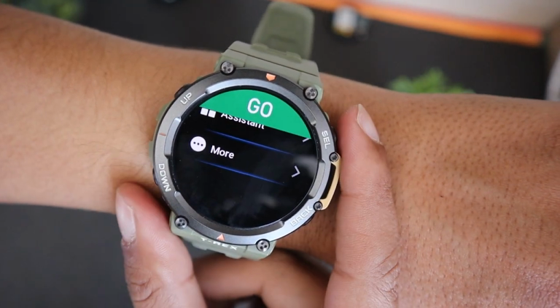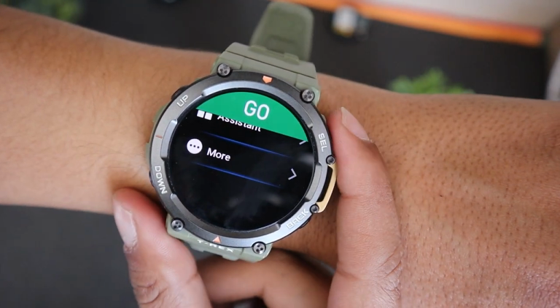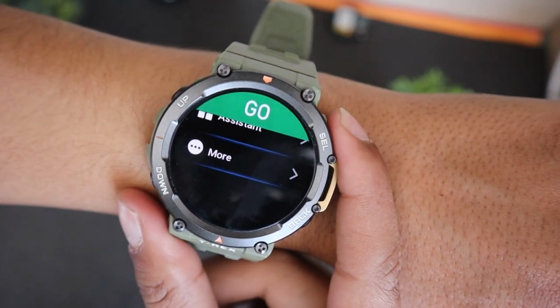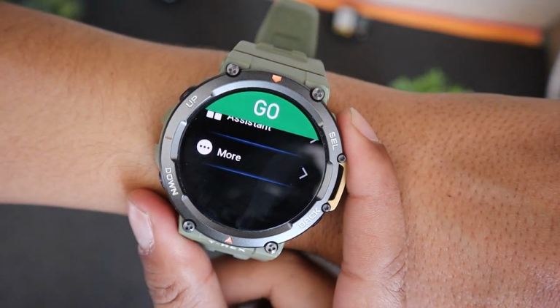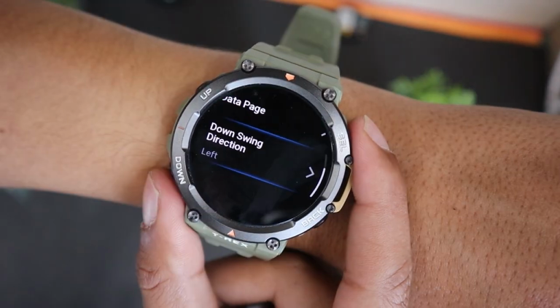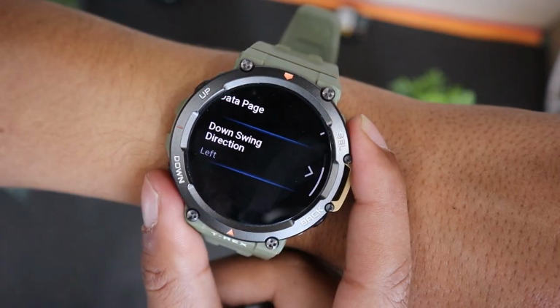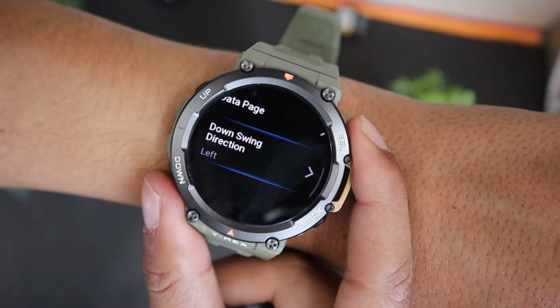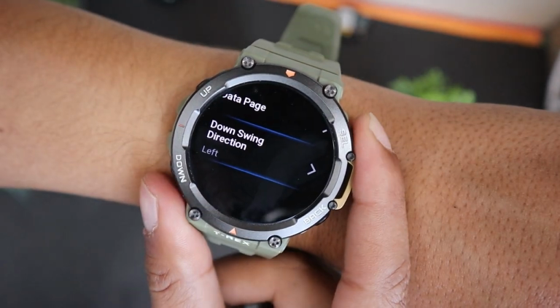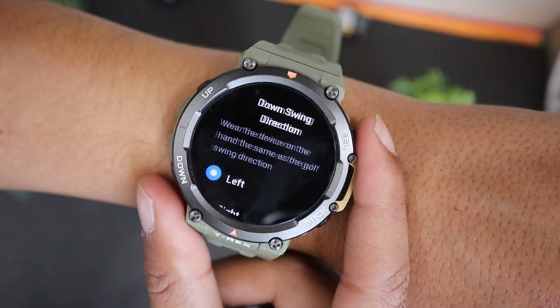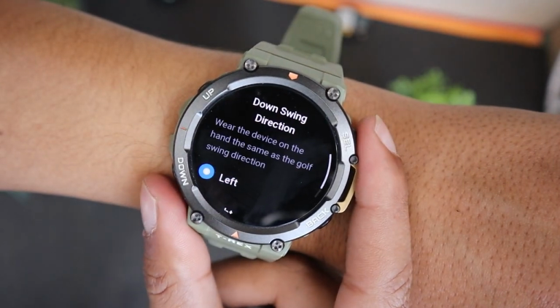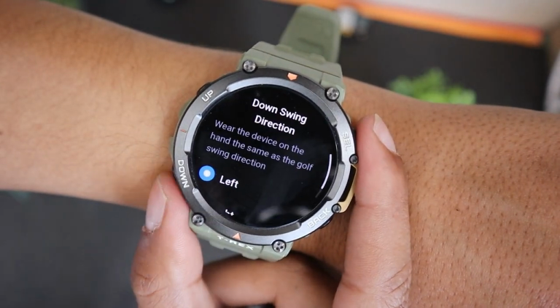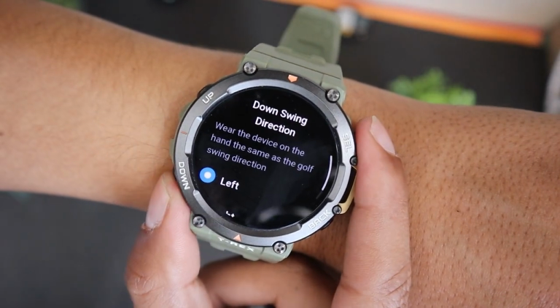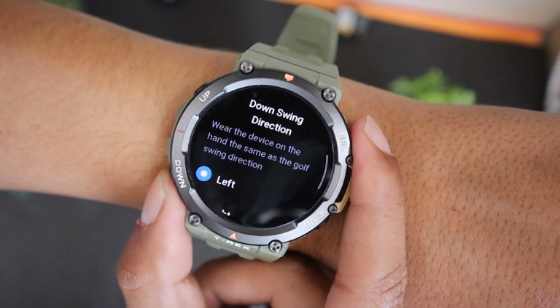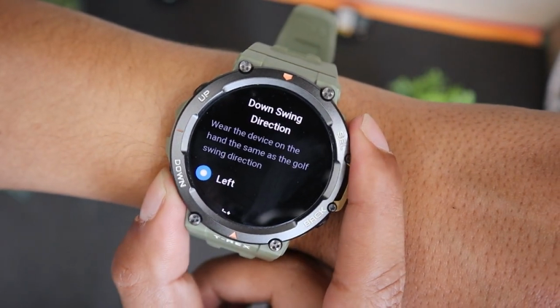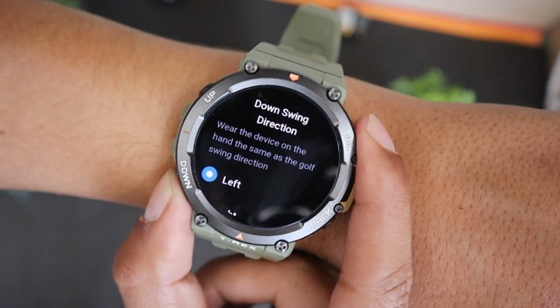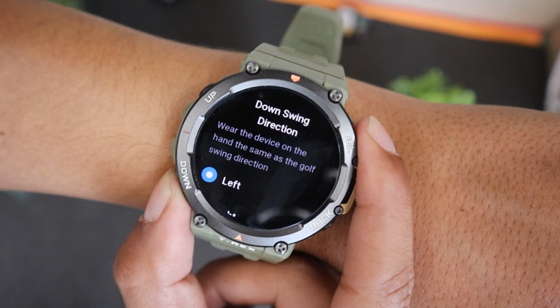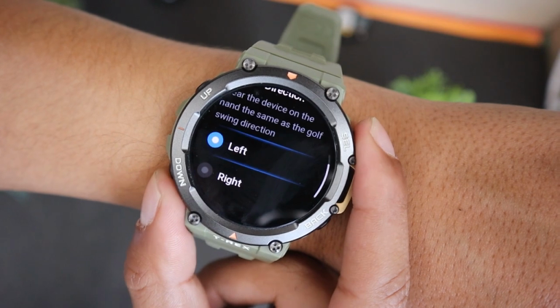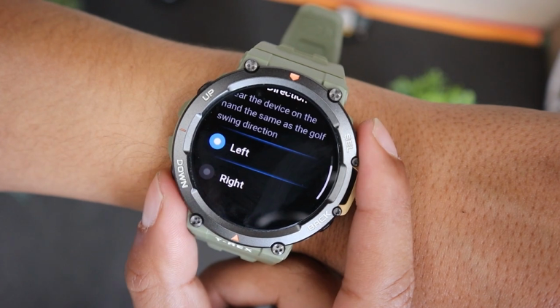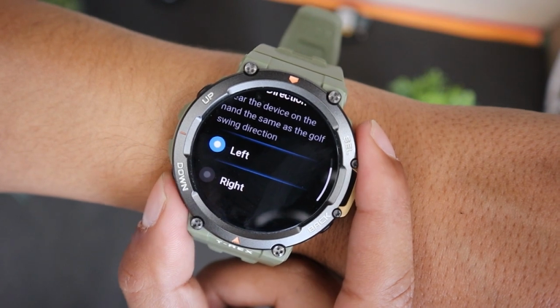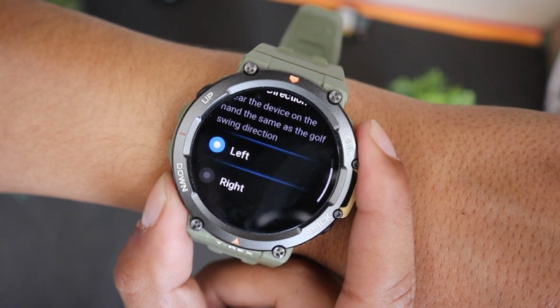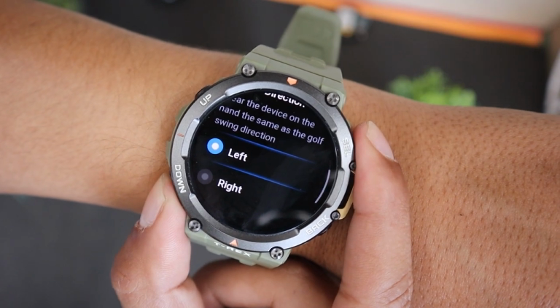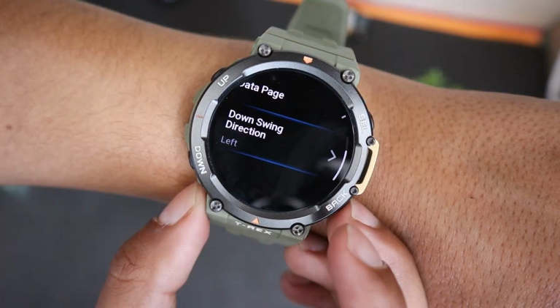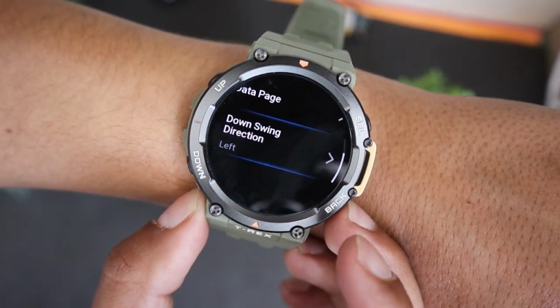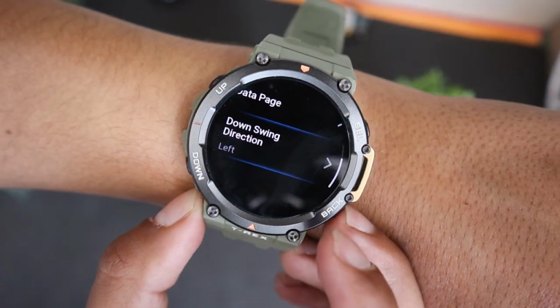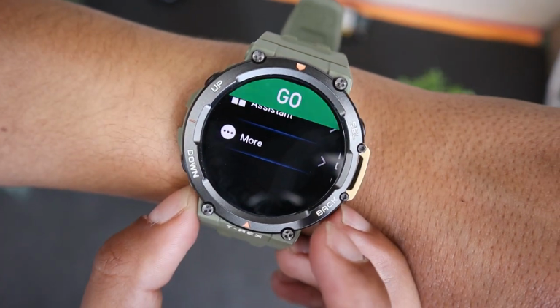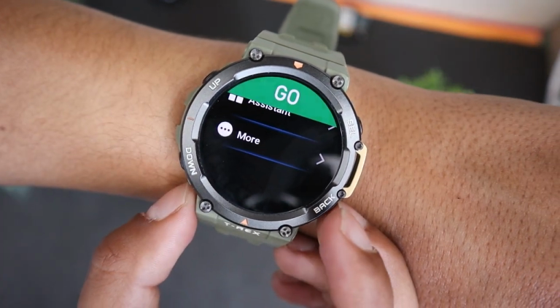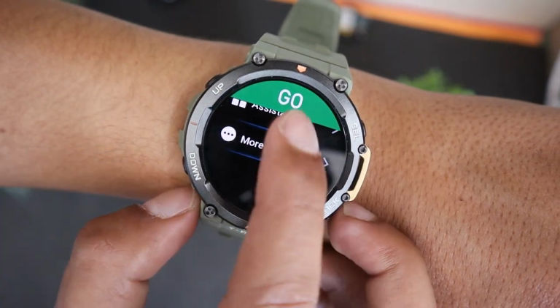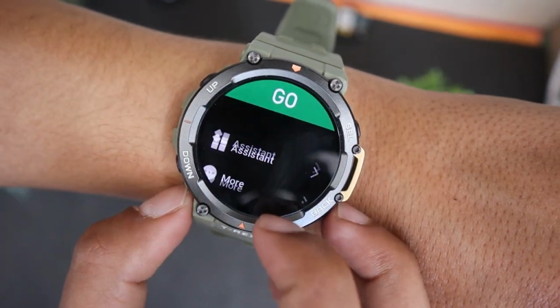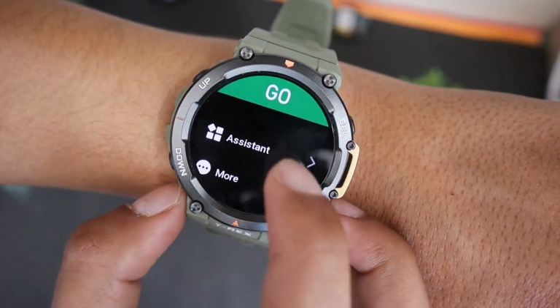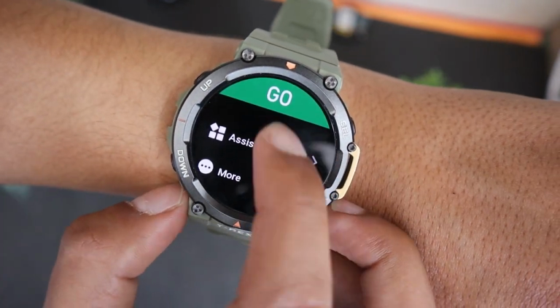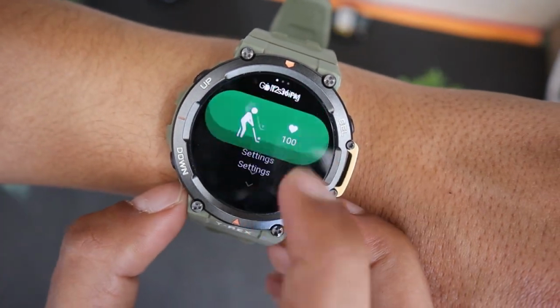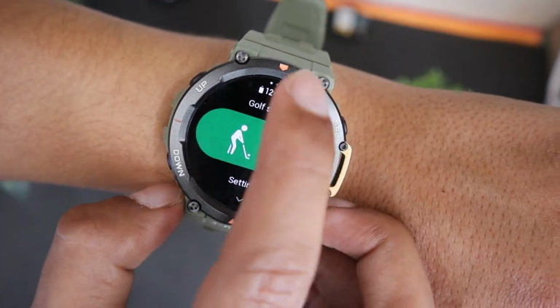You can also change the Swing Direction using the More option below. Now let's begin the Golf Swing Tracking.